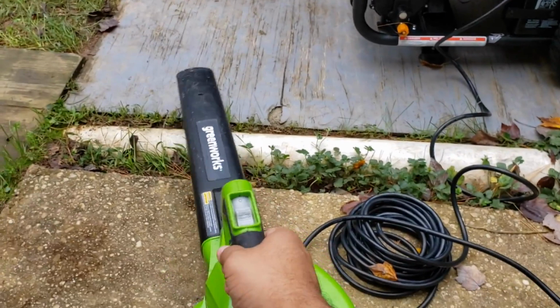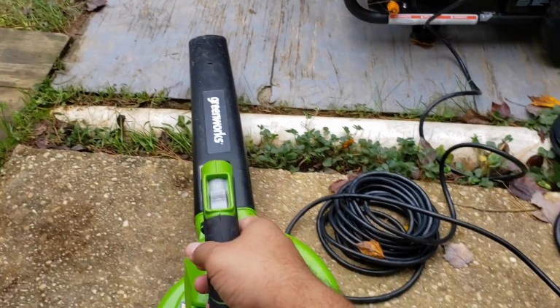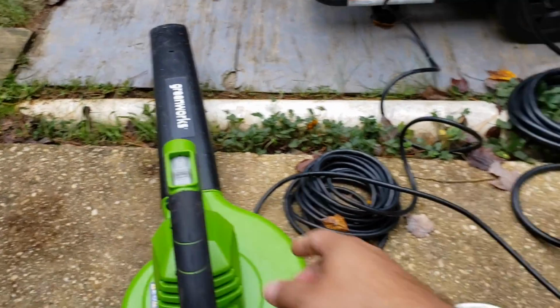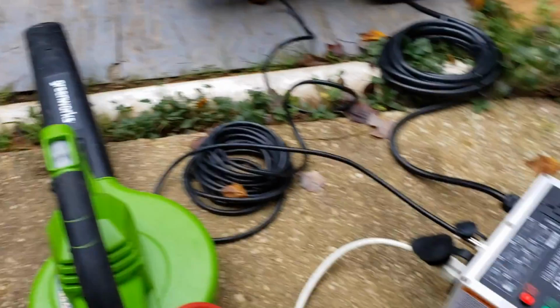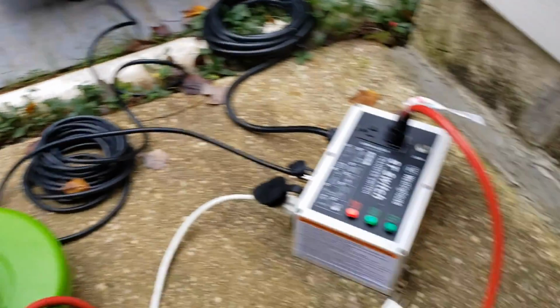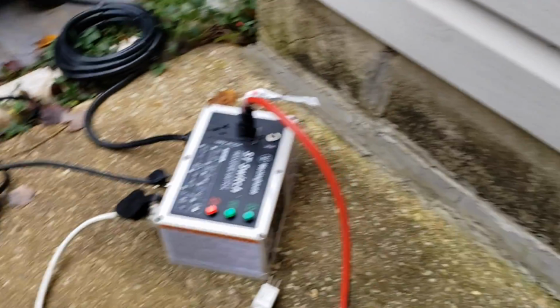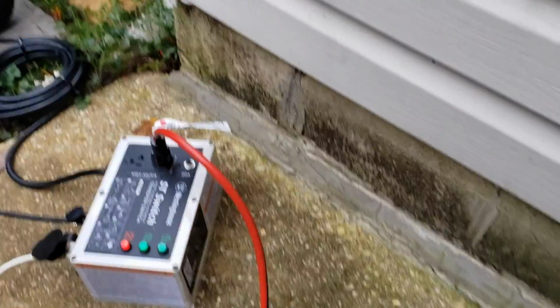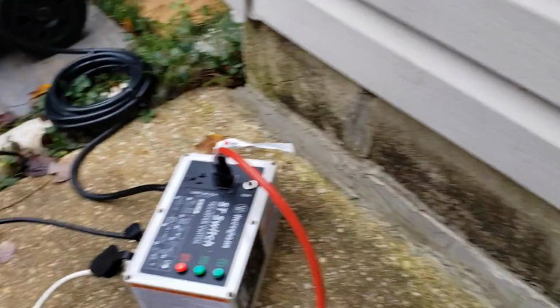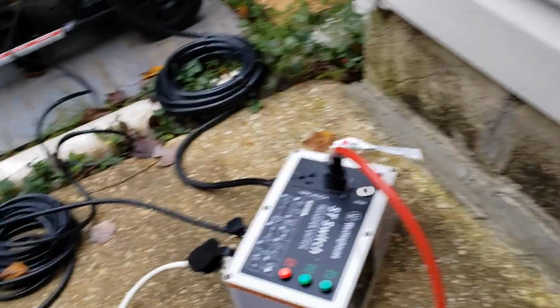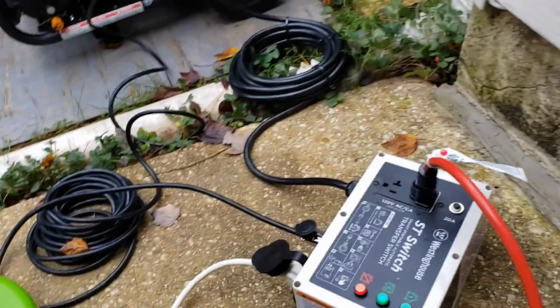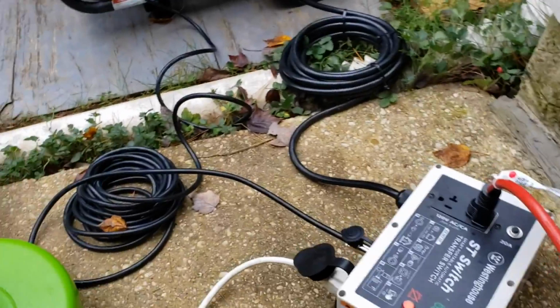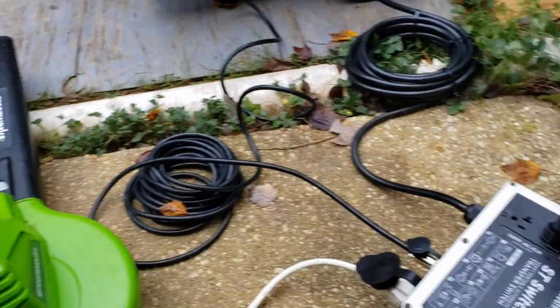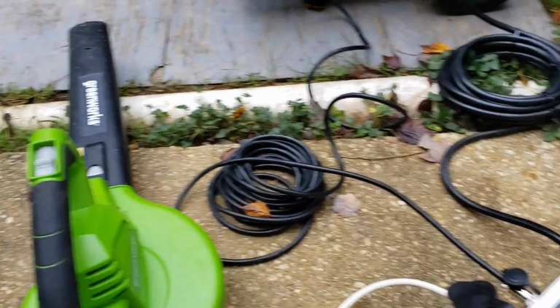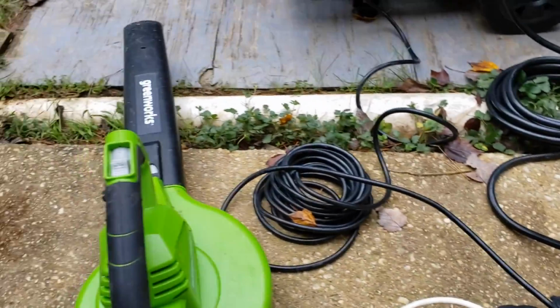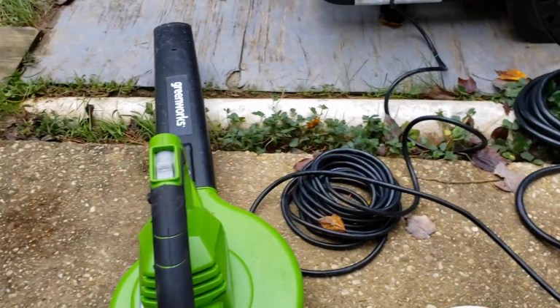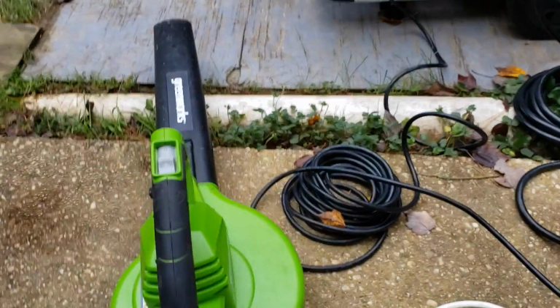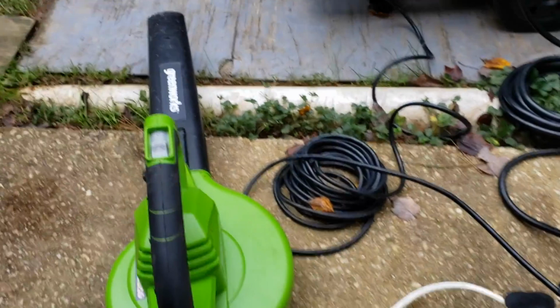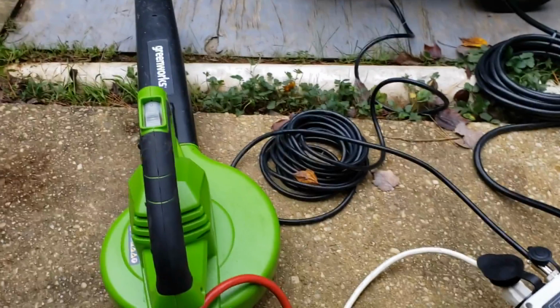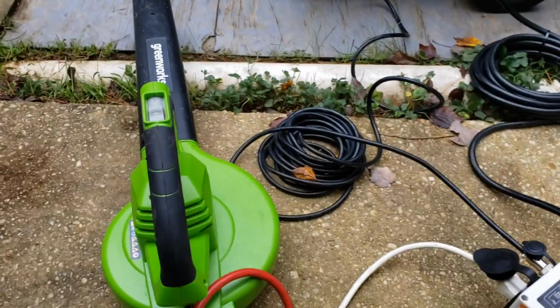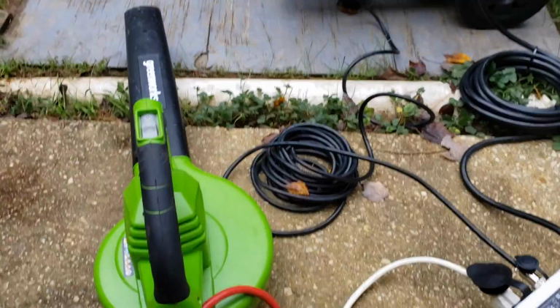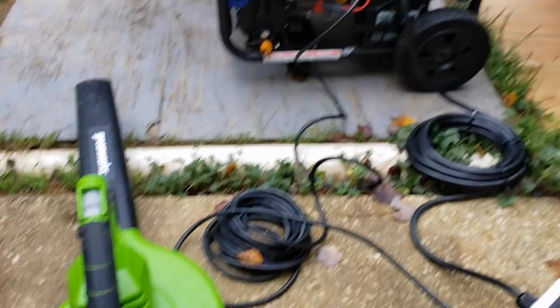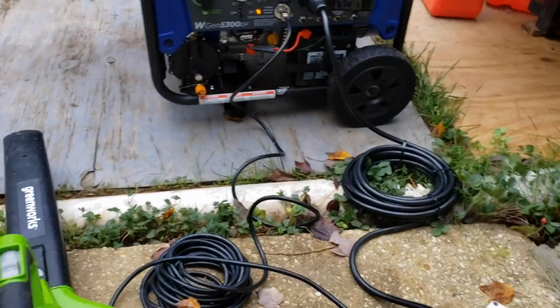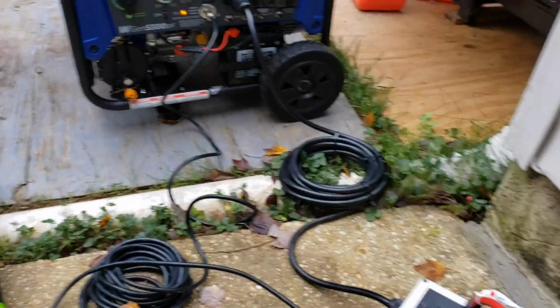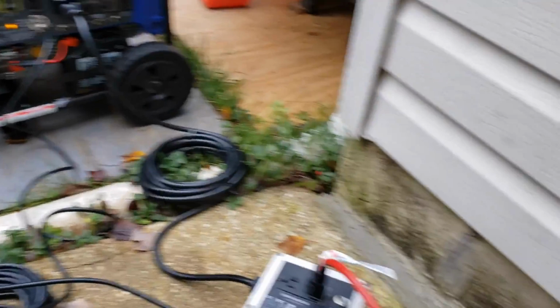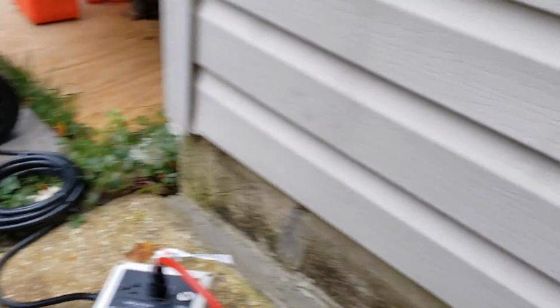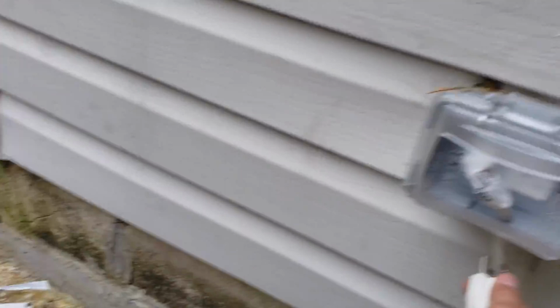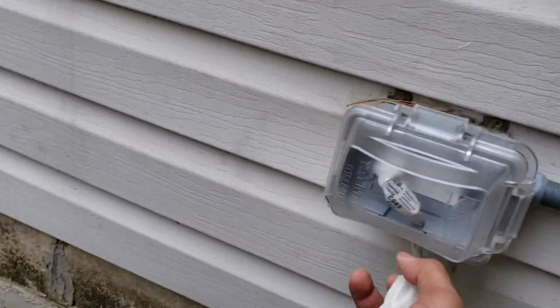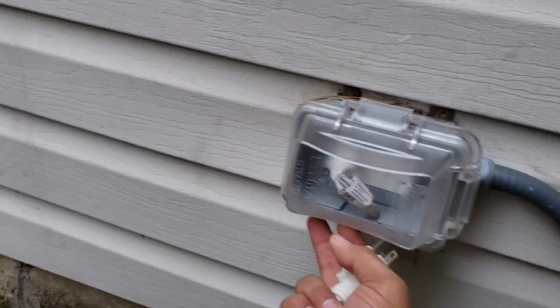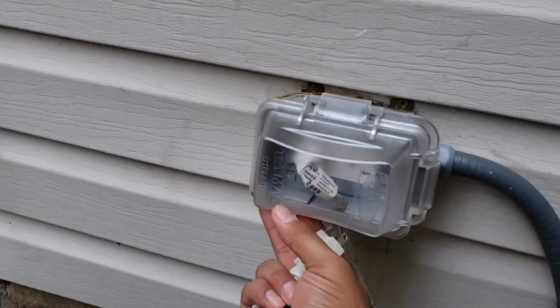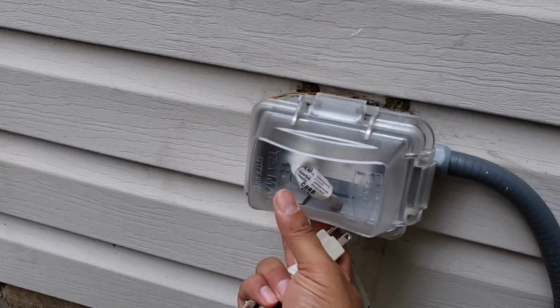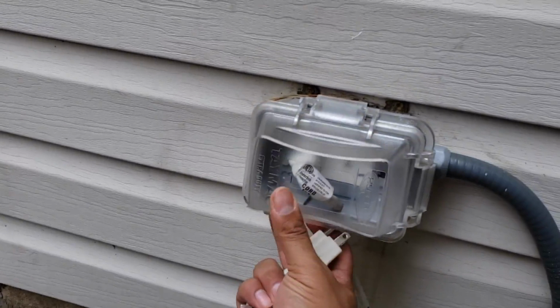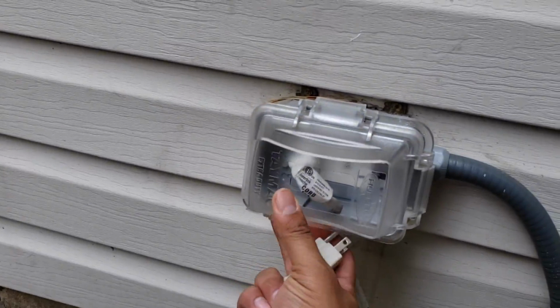You see how that works. So now I'm going to simulate what happens when the power comes back on. We're going to simulate that right now.